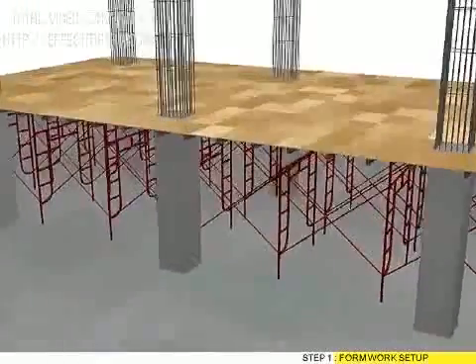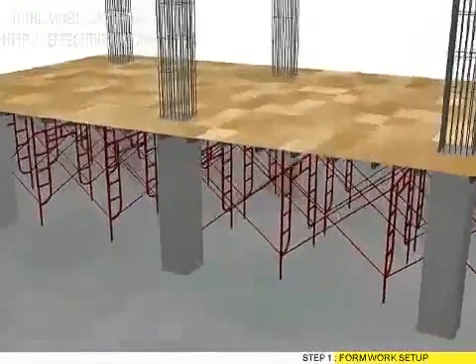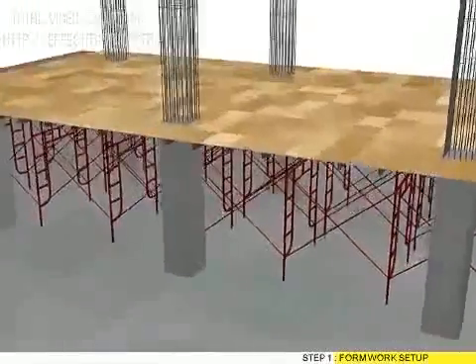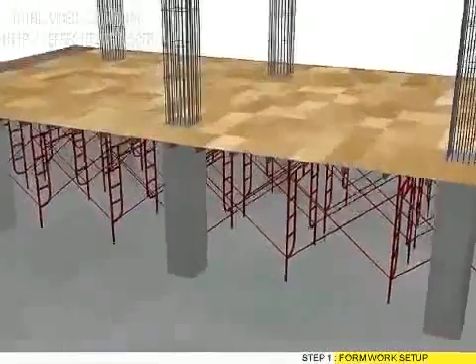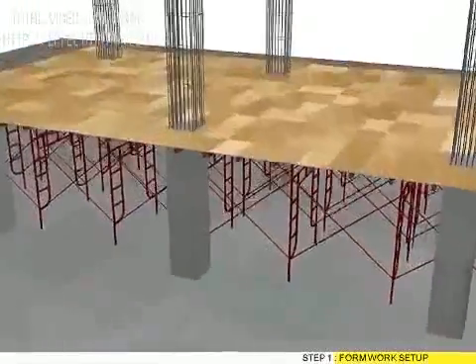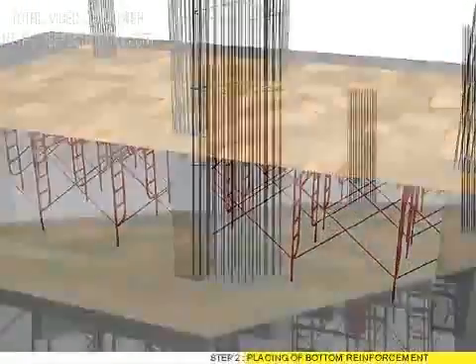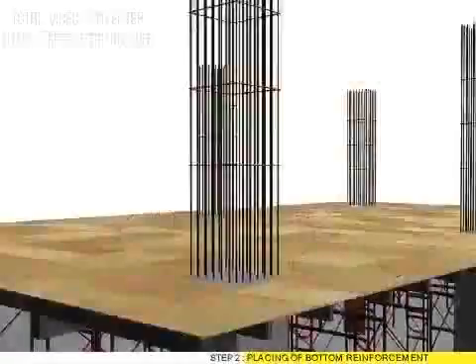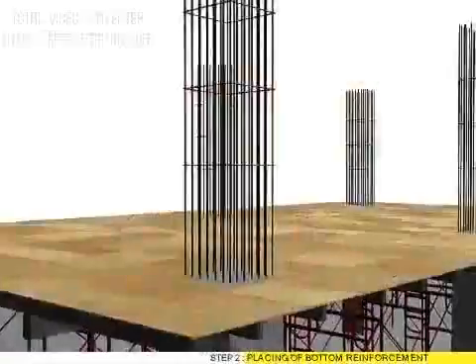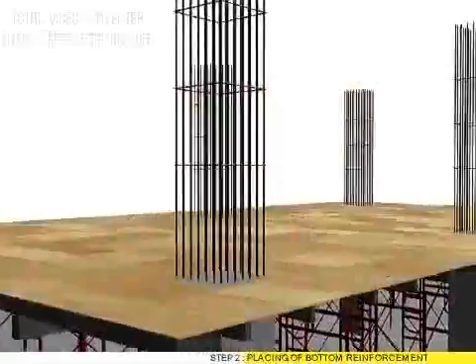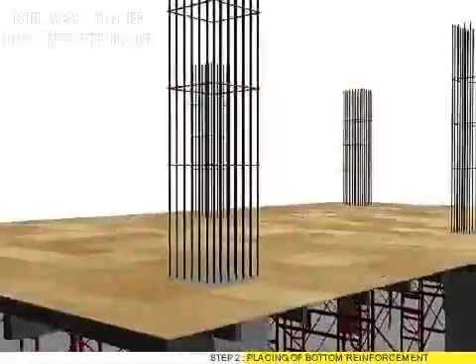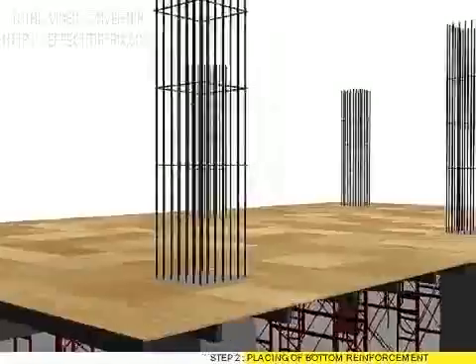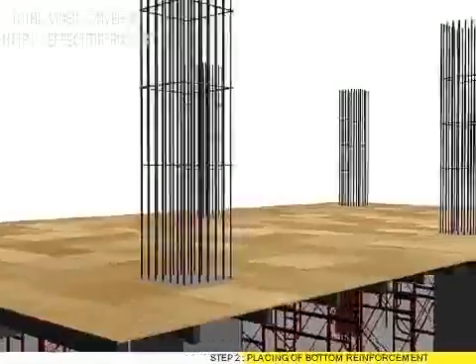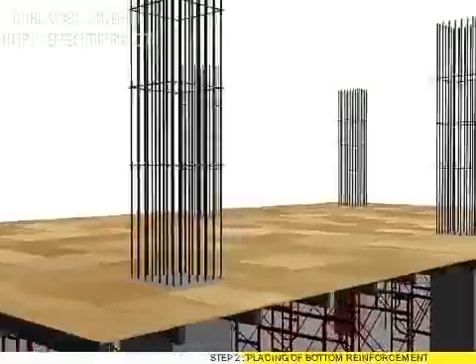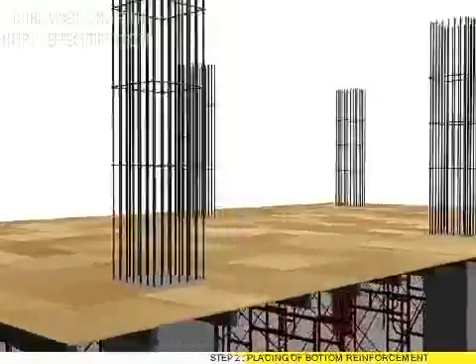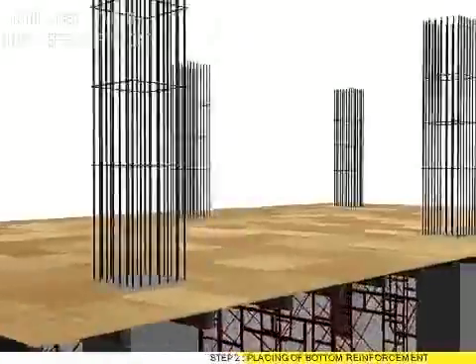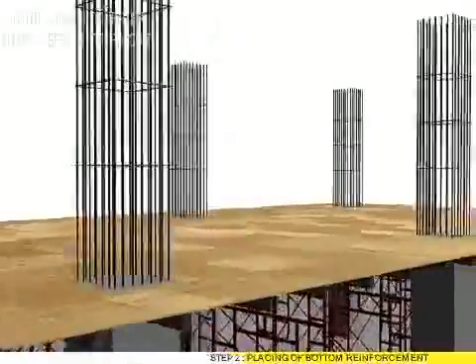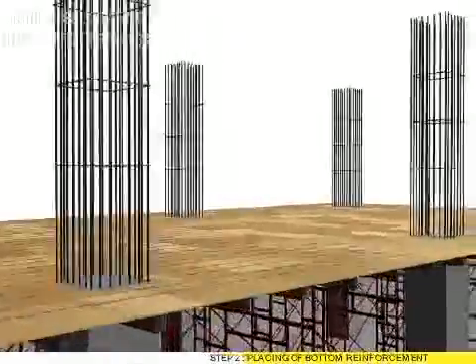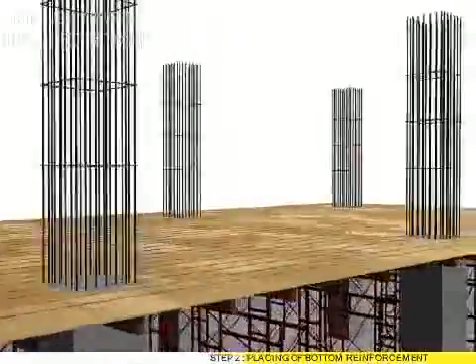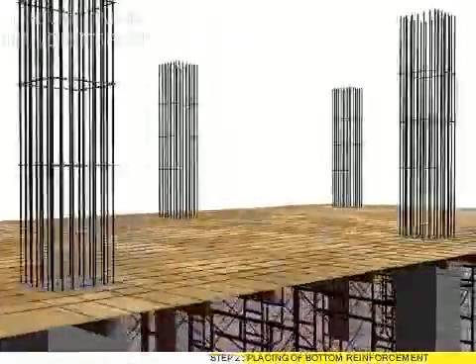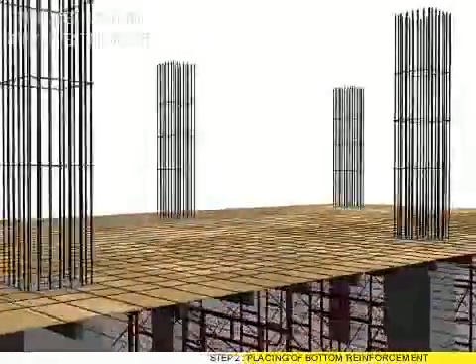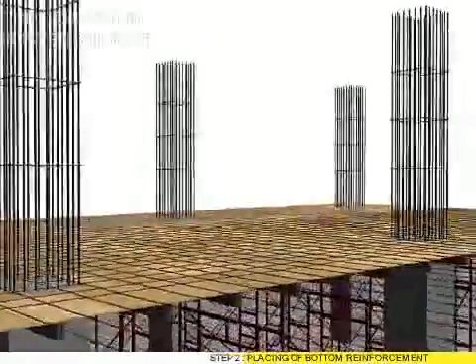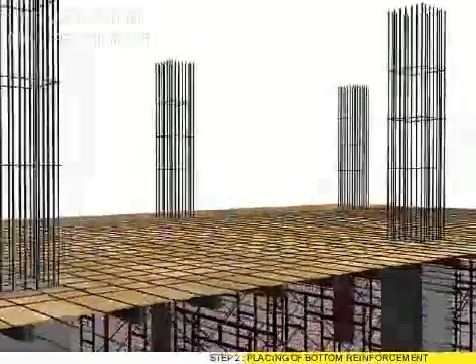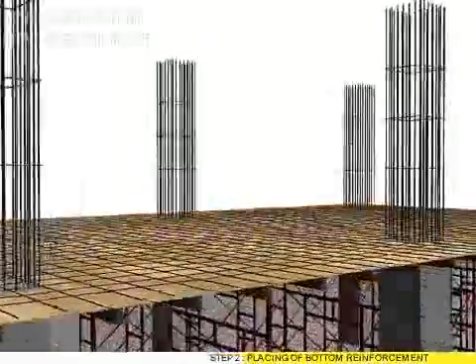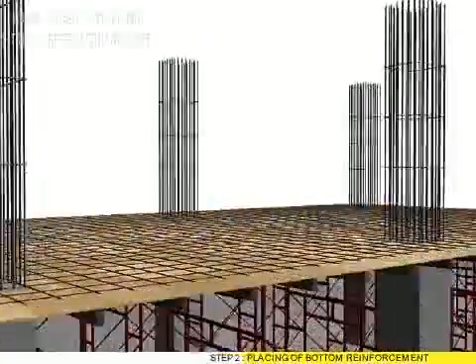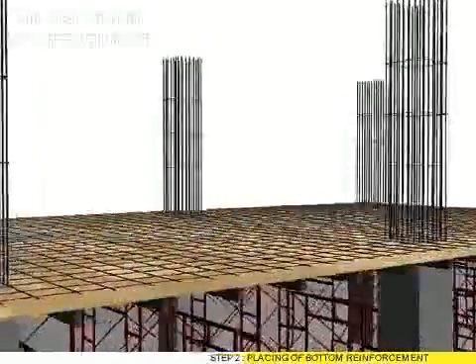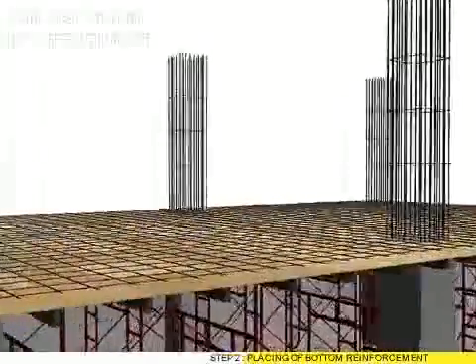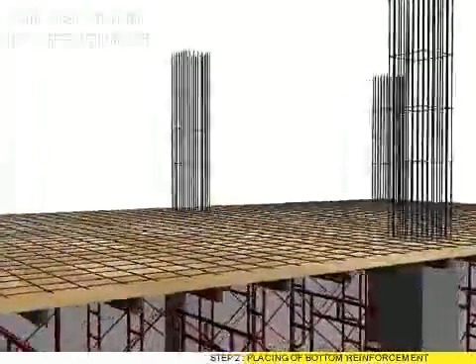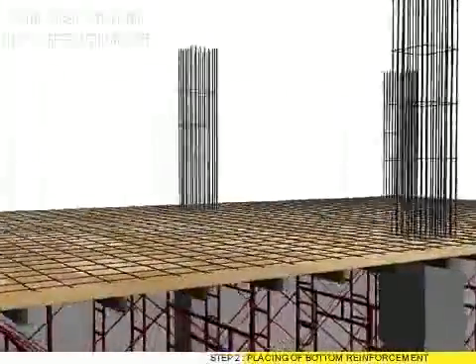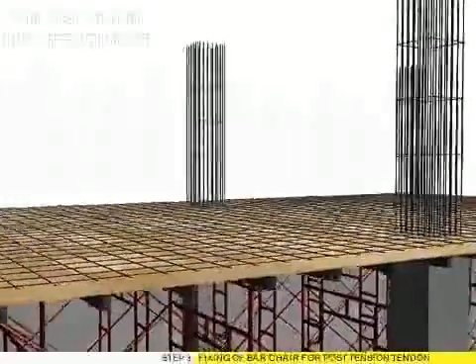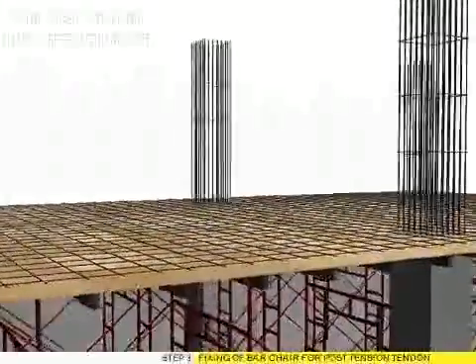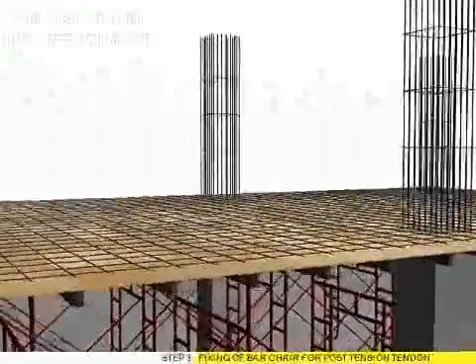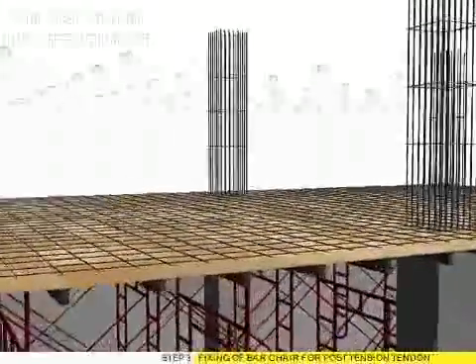Step 2: Placing of bottom reinforcement. Step 3: Fixing of bar chair for post-tension tendon.